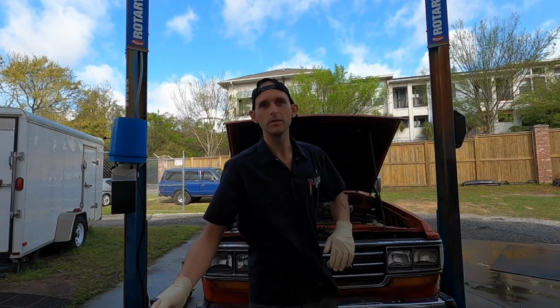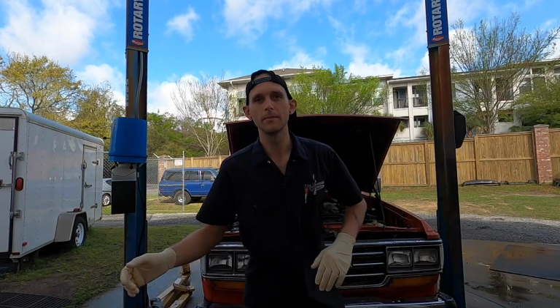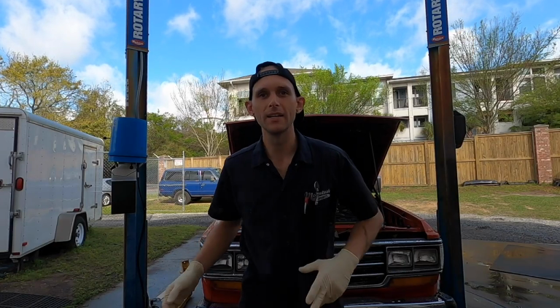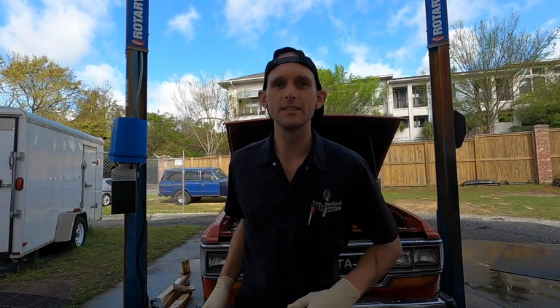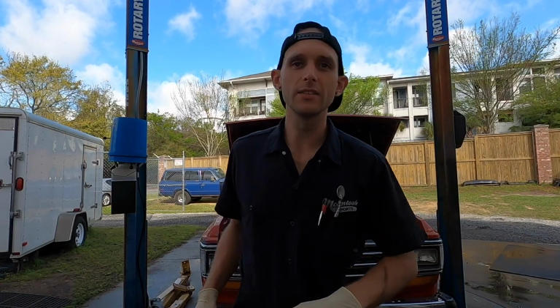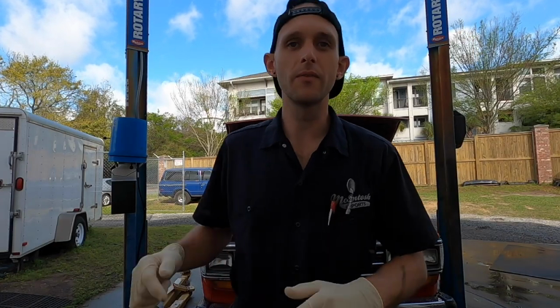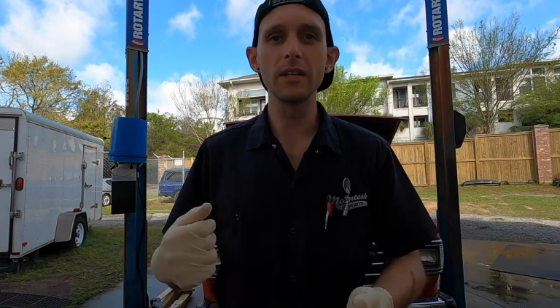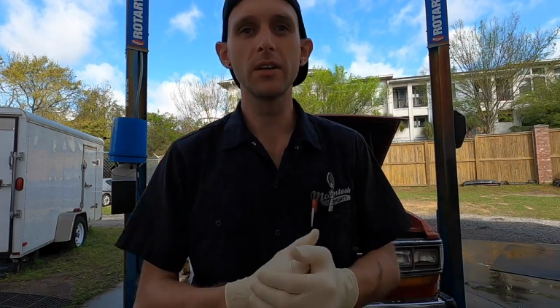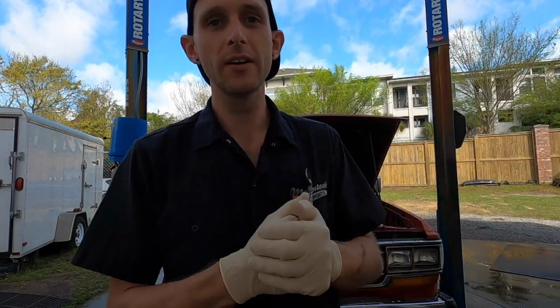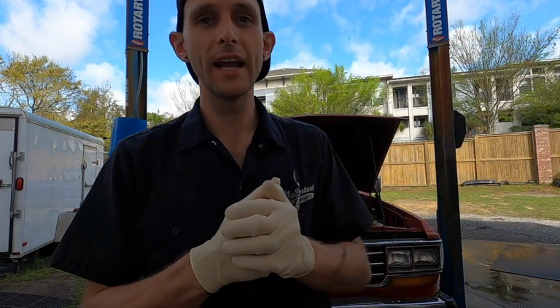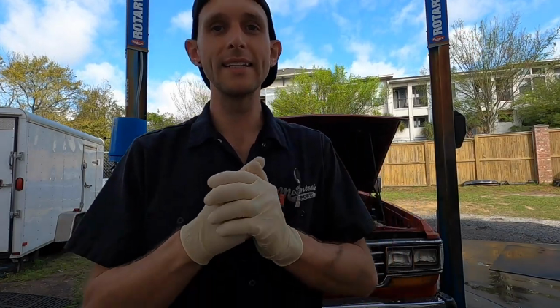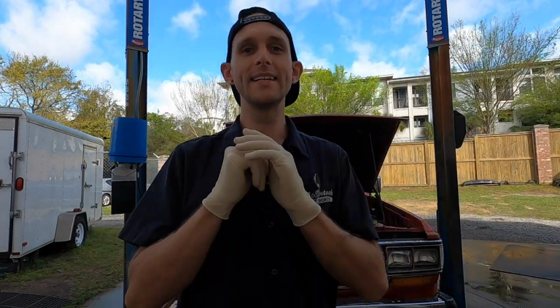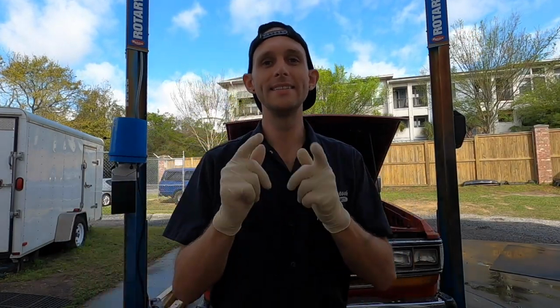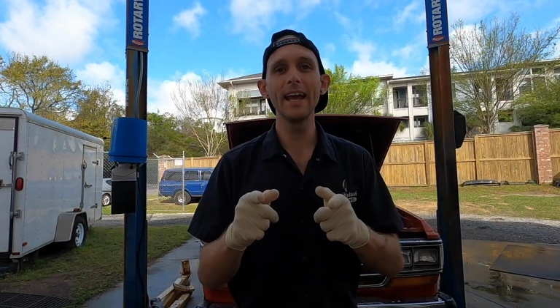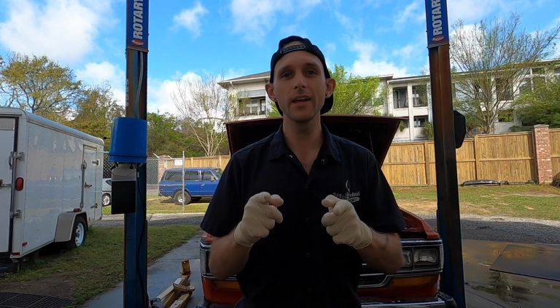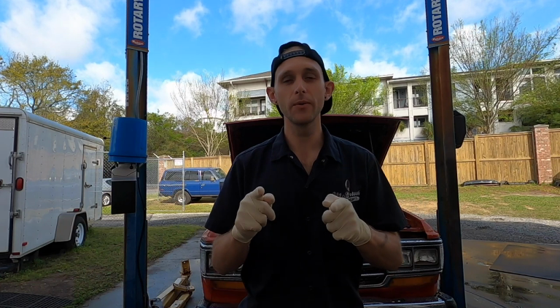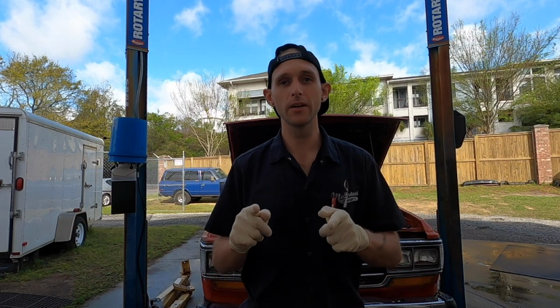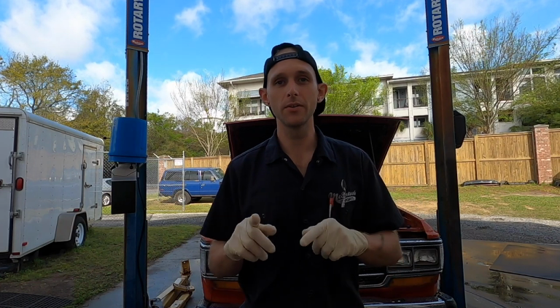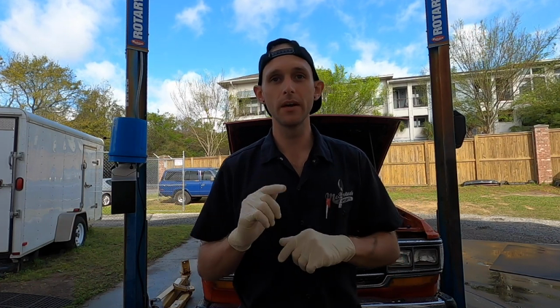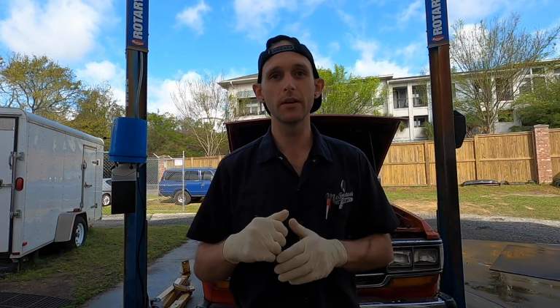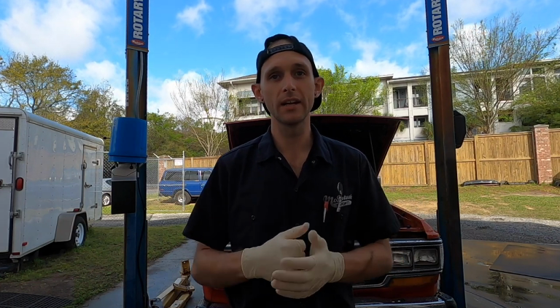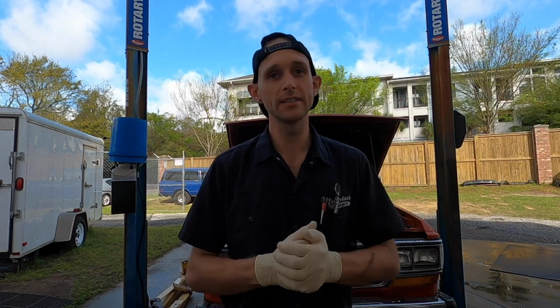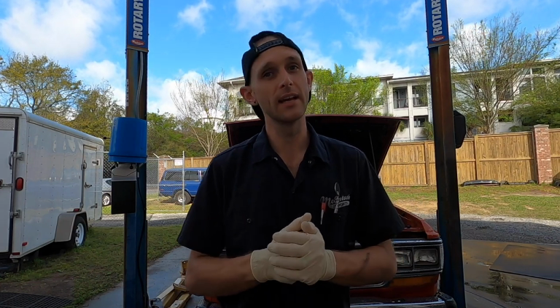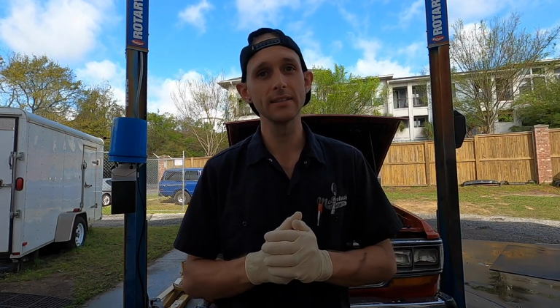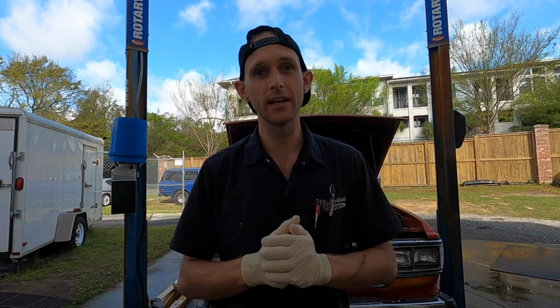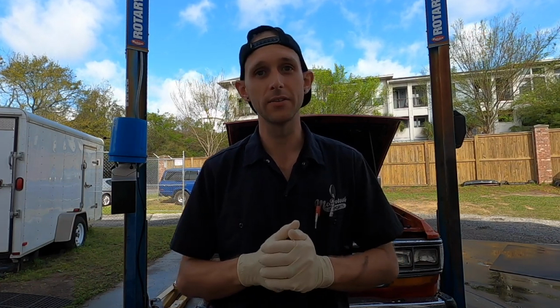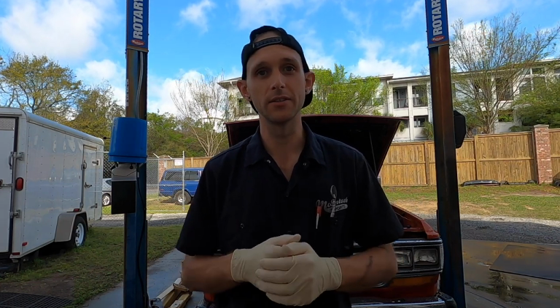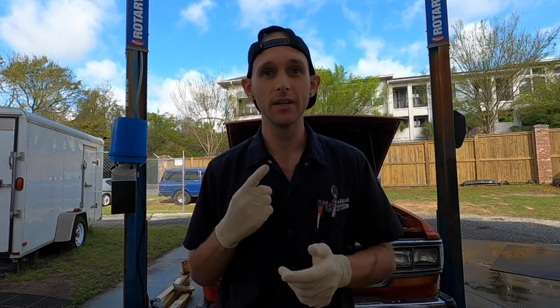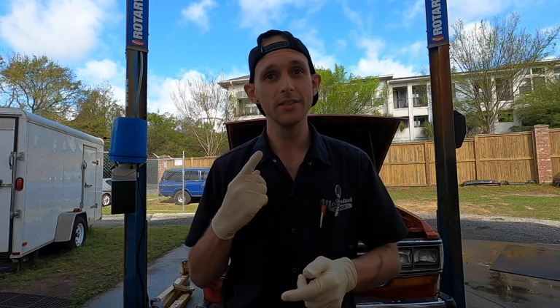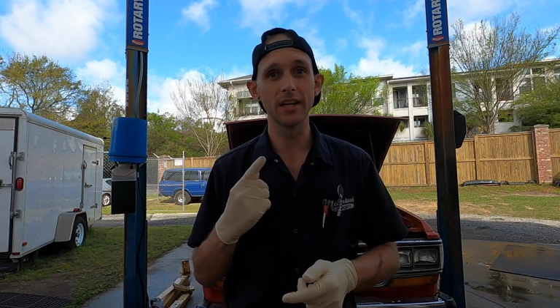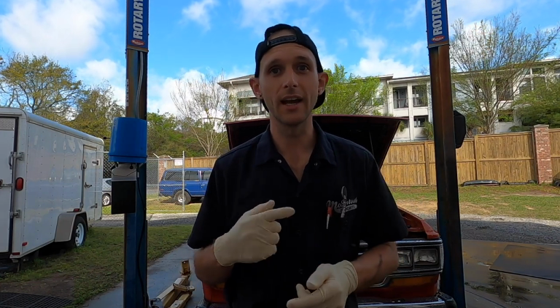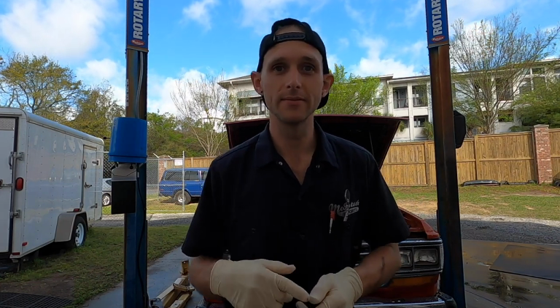What's up guys? It's Jason with Fix, Learn, Create and today we're going to do a valve cover gasket on this Land Cruiser. Check it out.